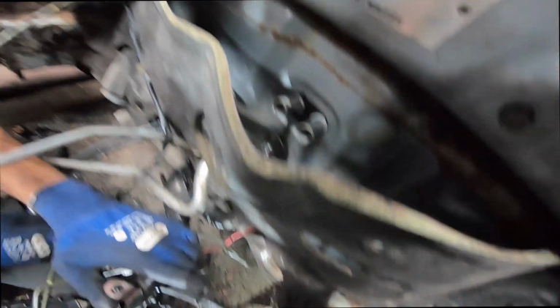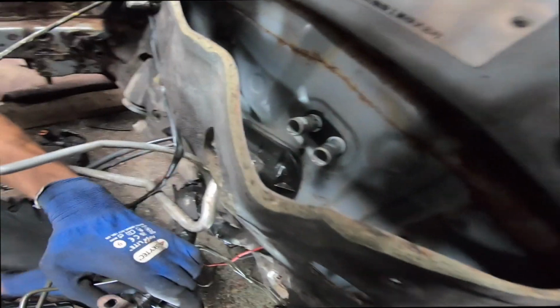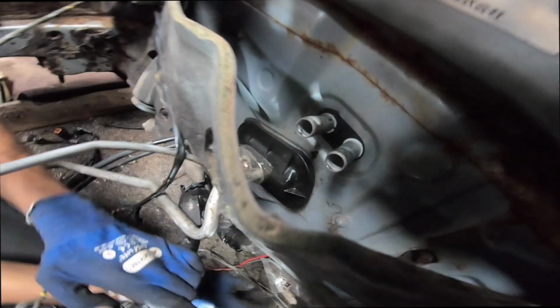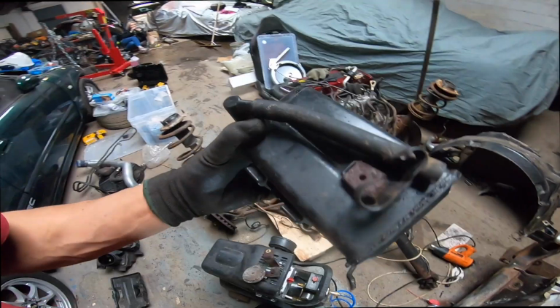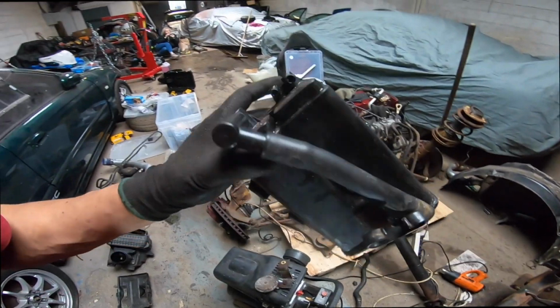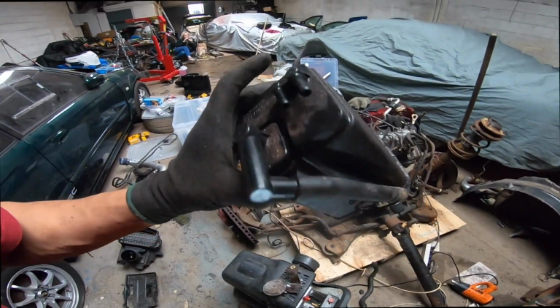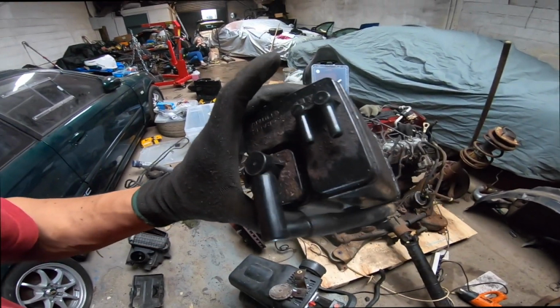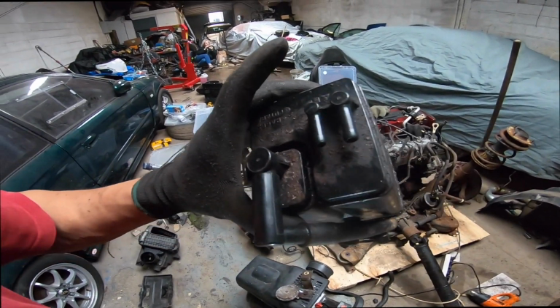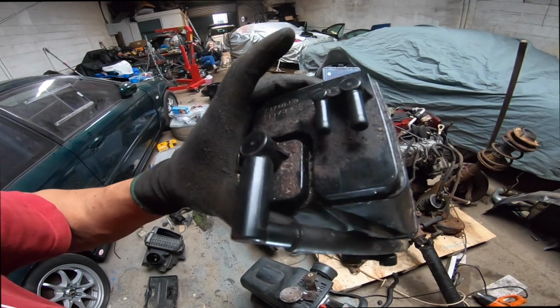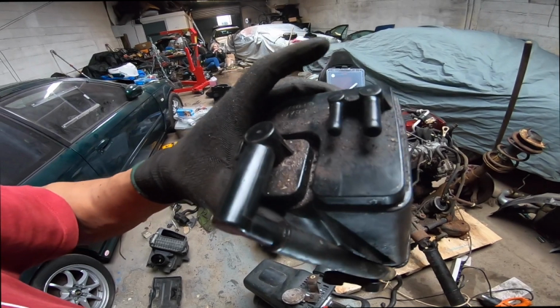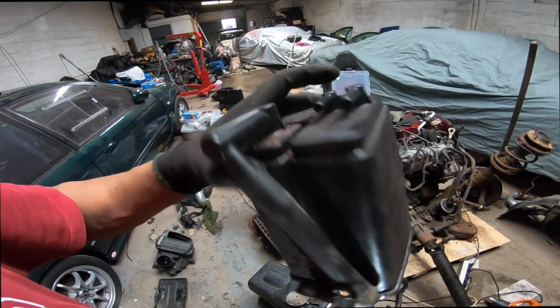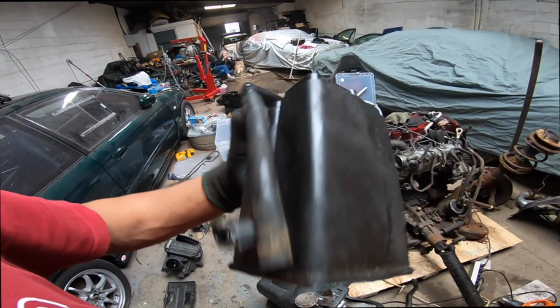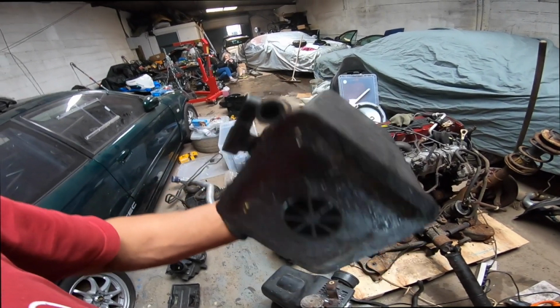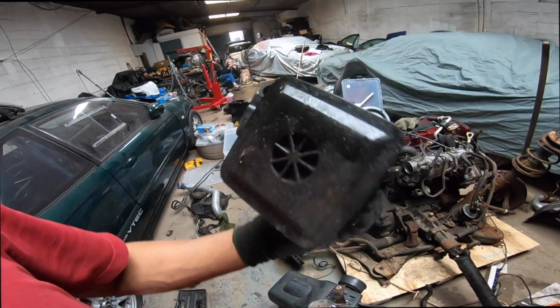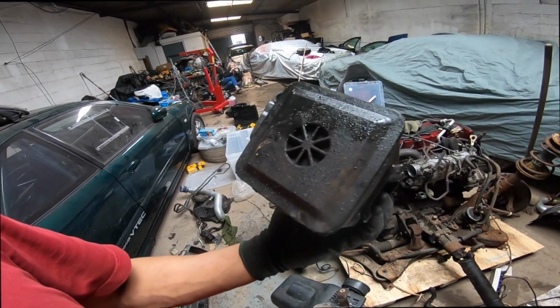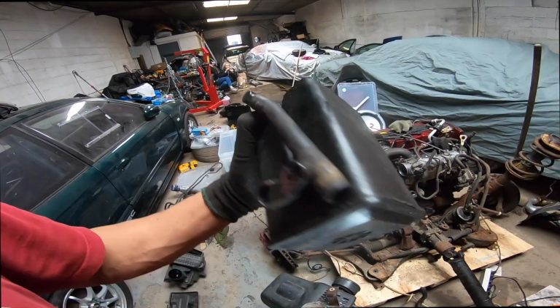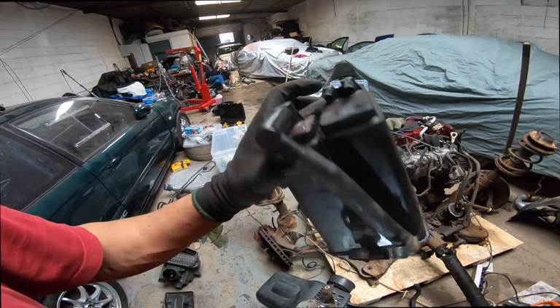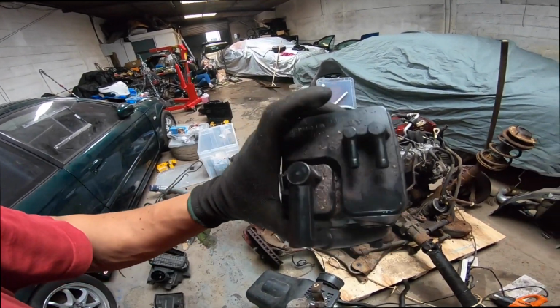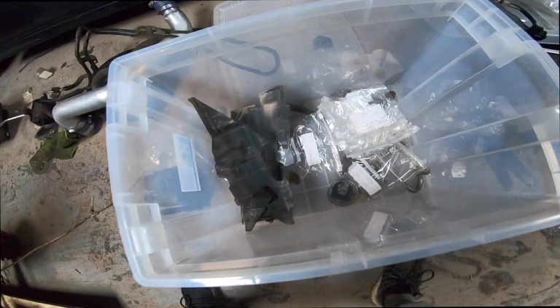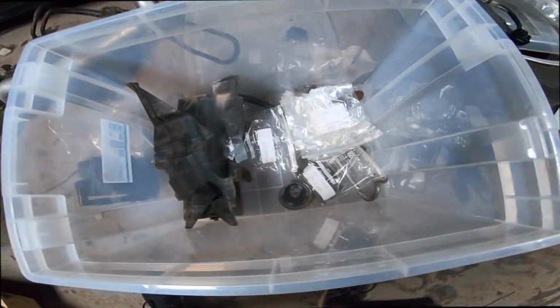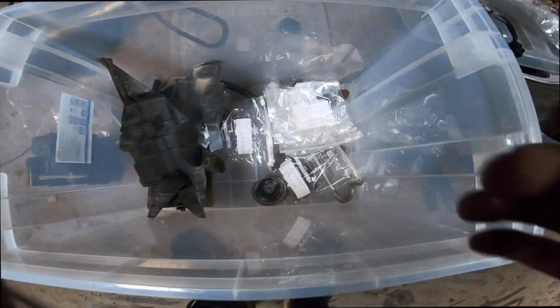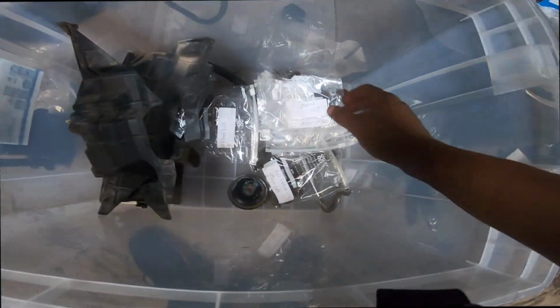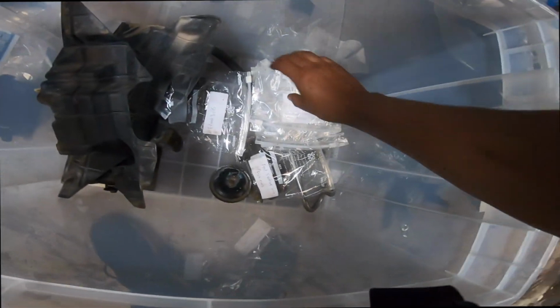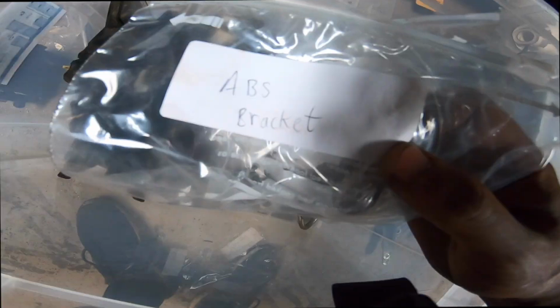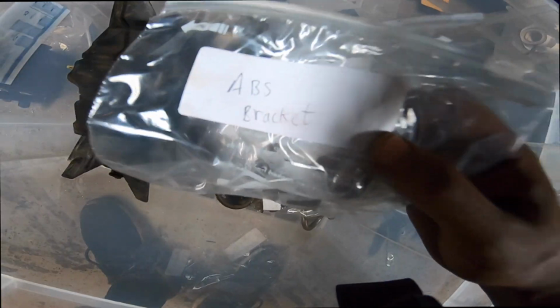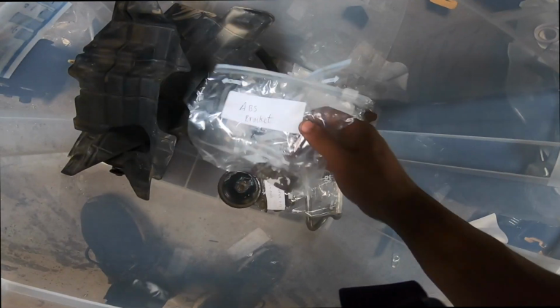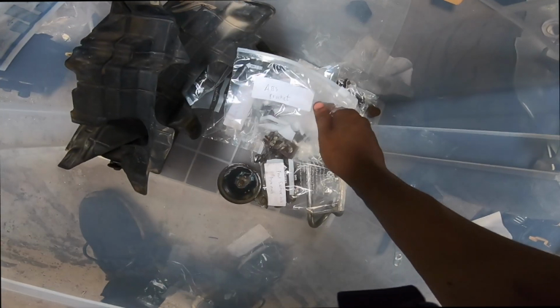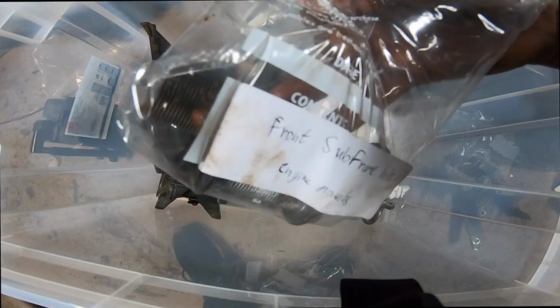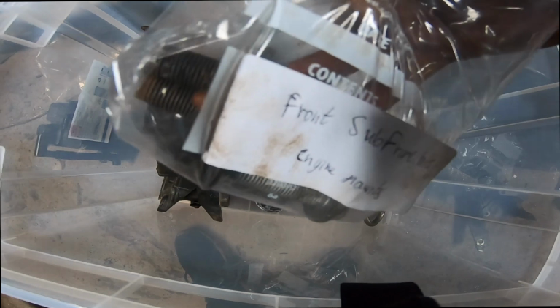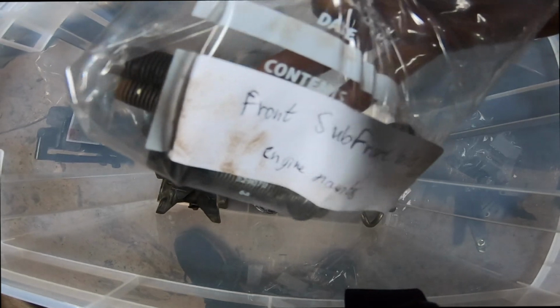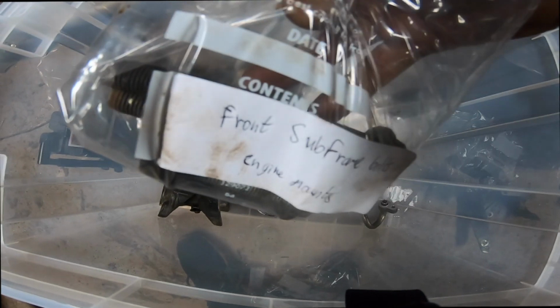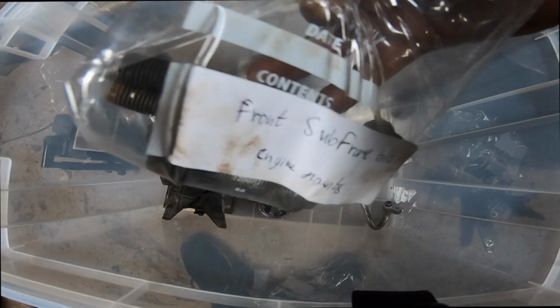We literally got everything off — just a sparking stock bolt remaining.